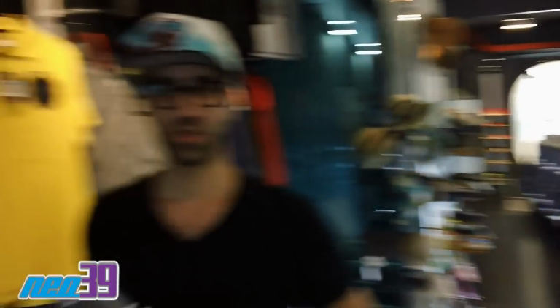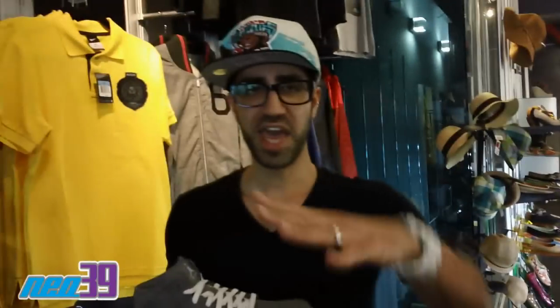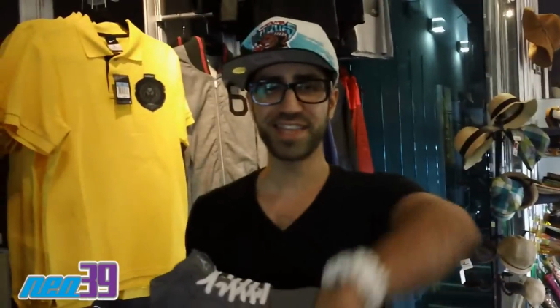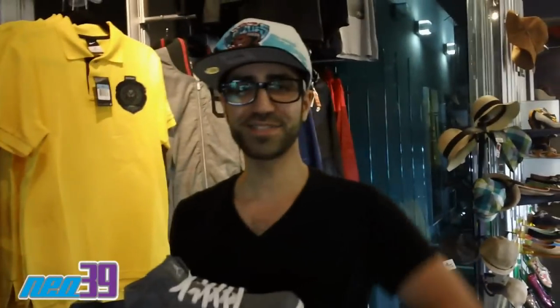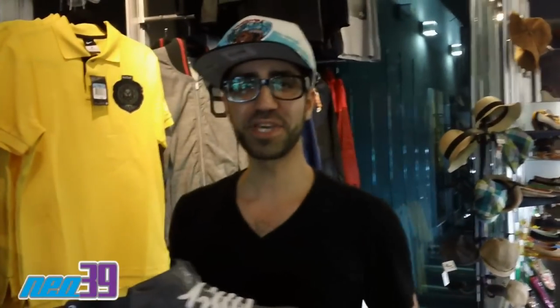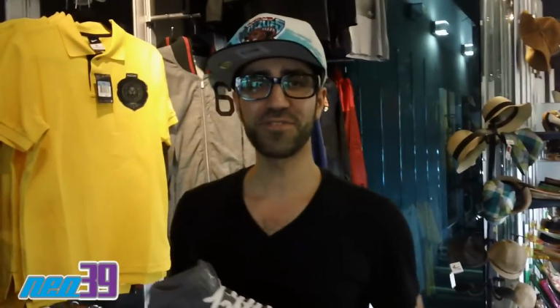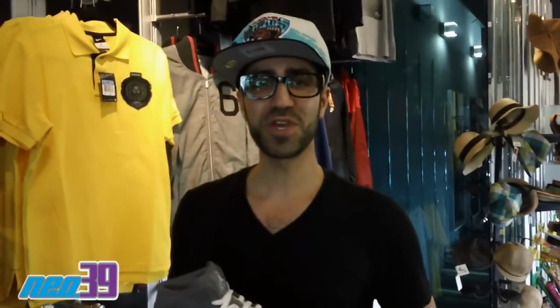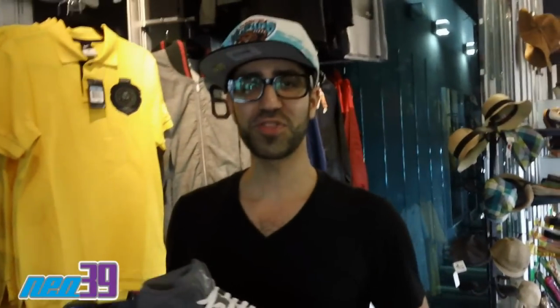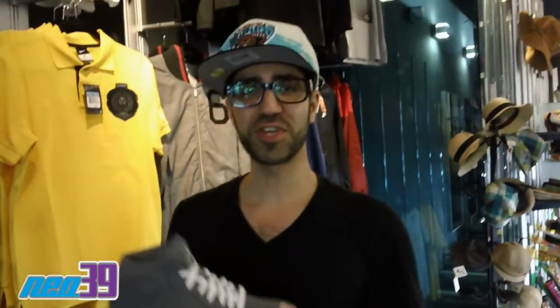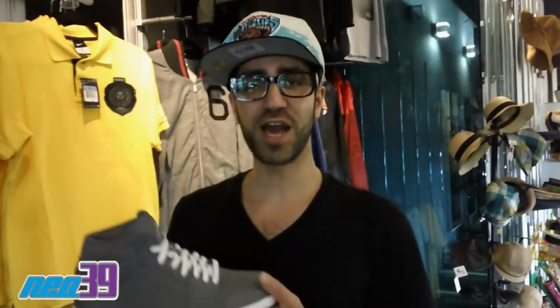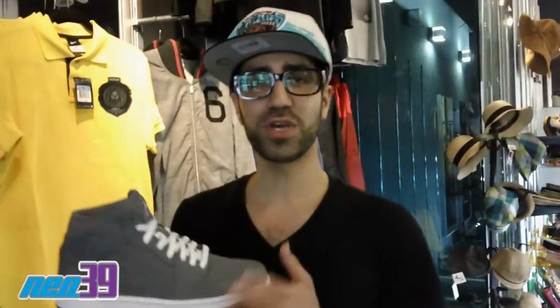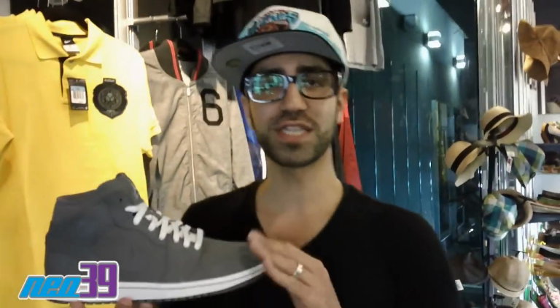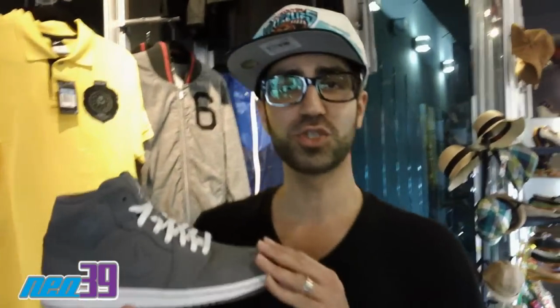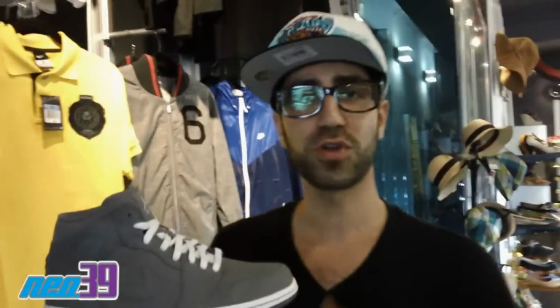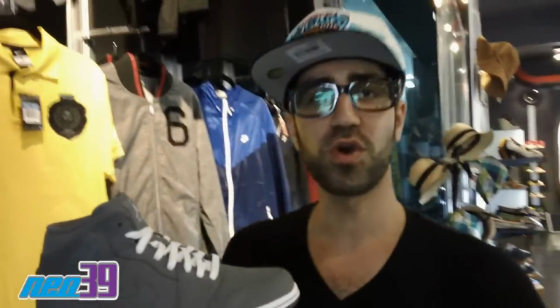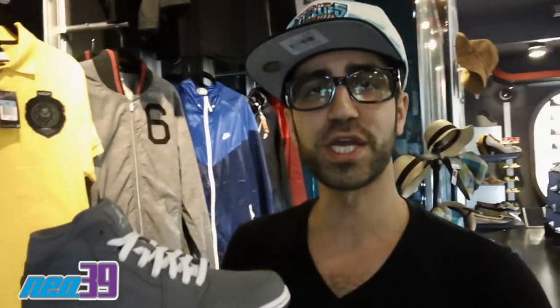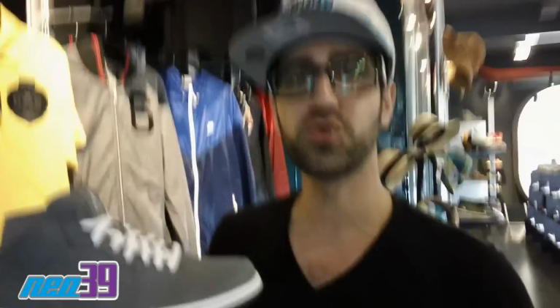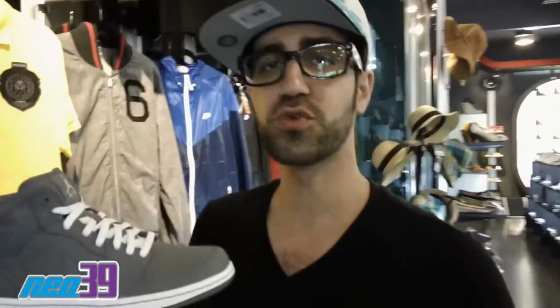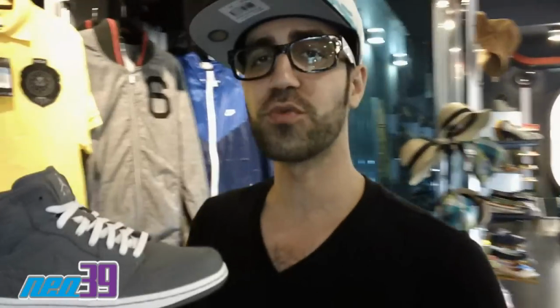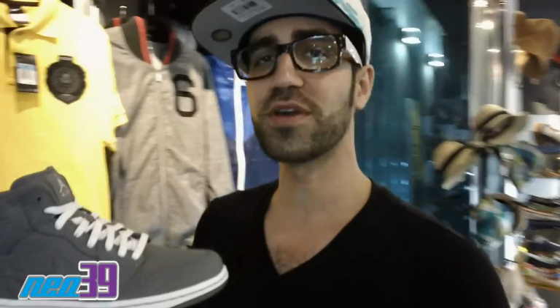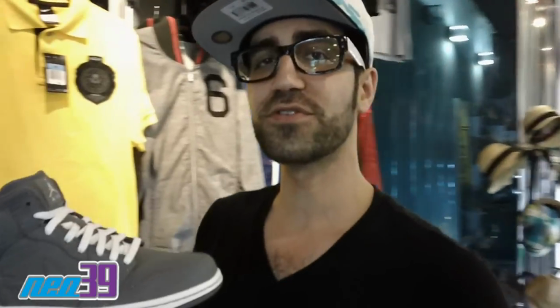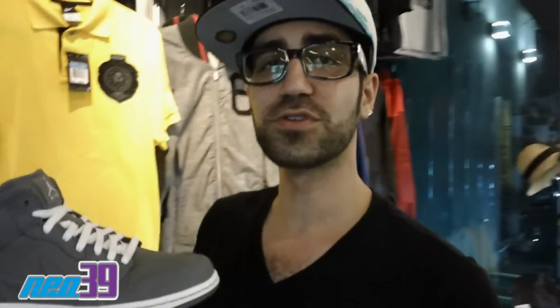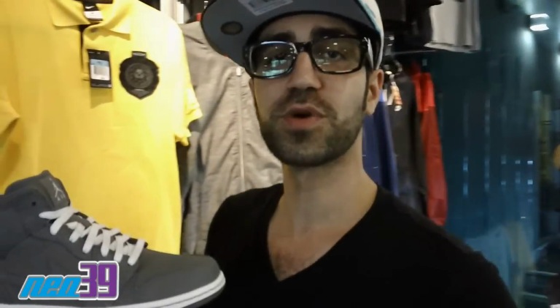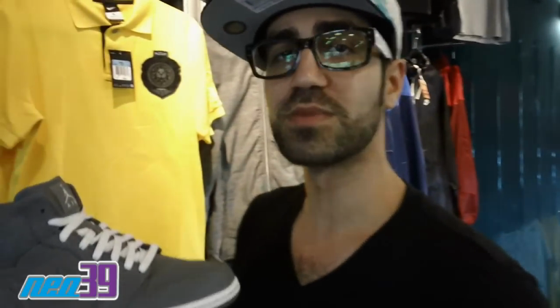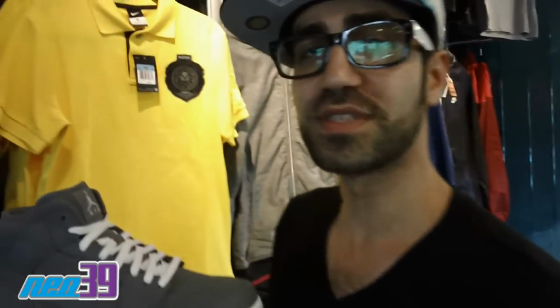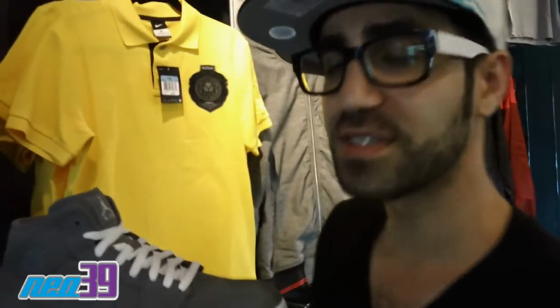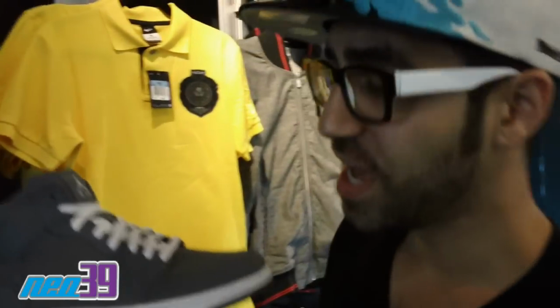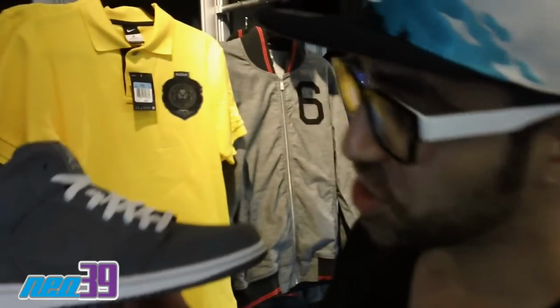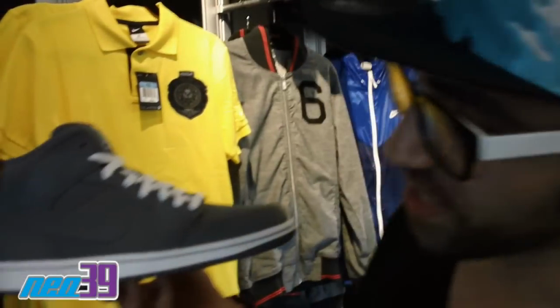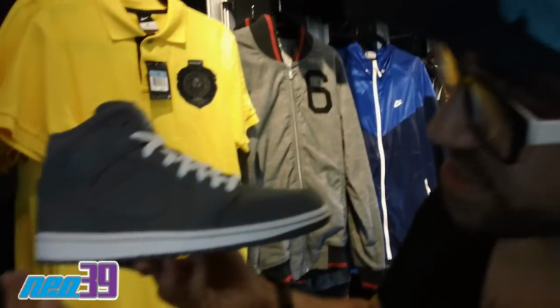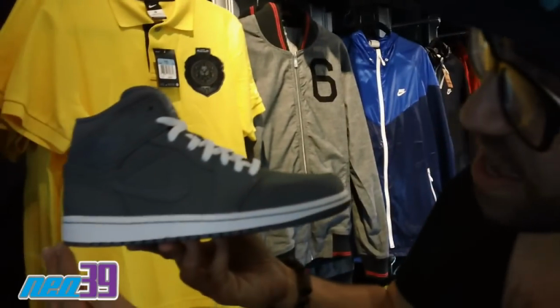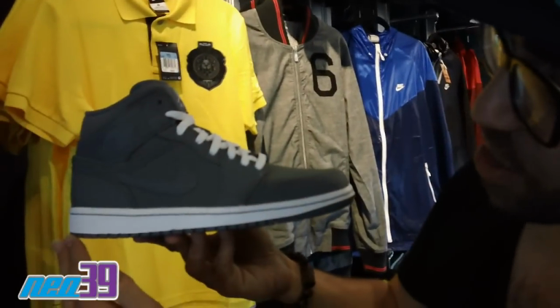Hey, this is Mickey from NEO39. We got the Jordan 1 in Cool Gray White for you. Don't want to miss this. Check this out.